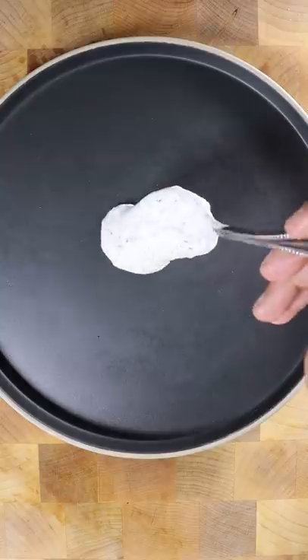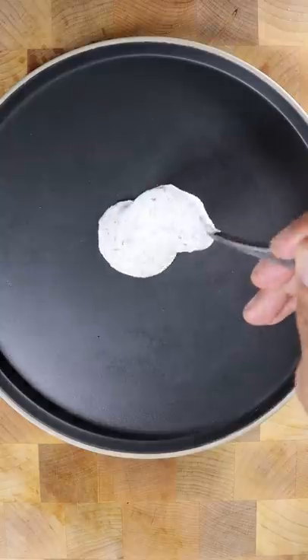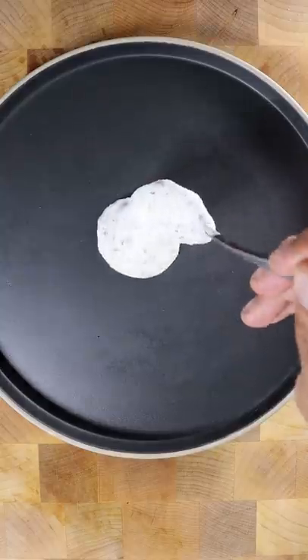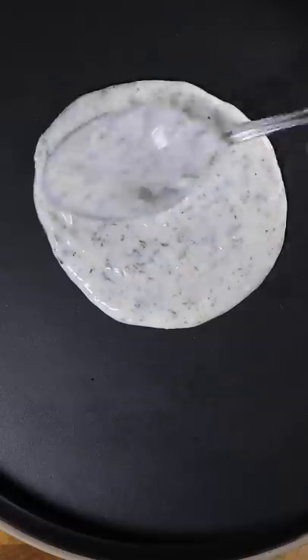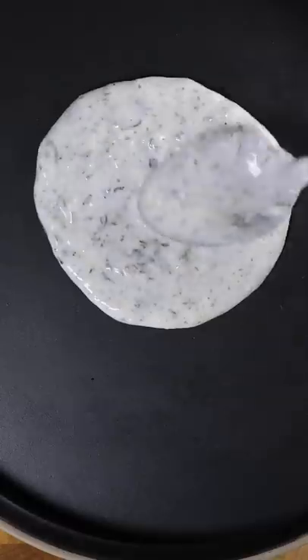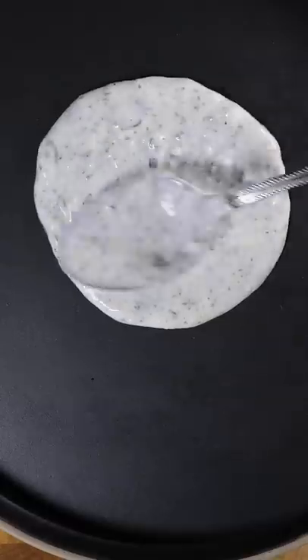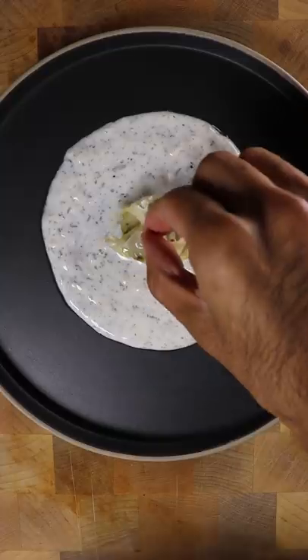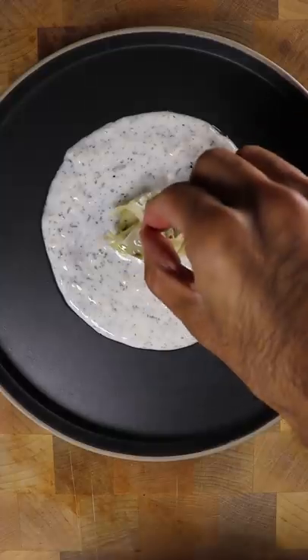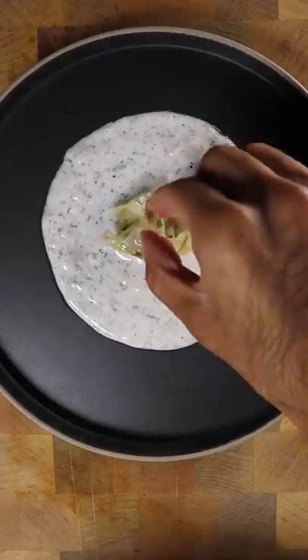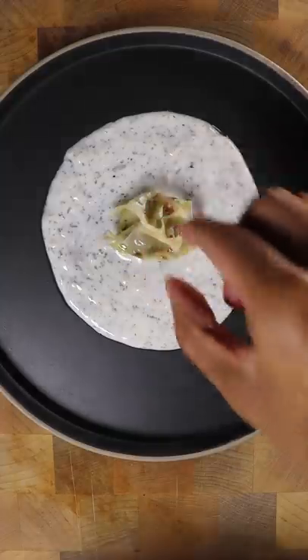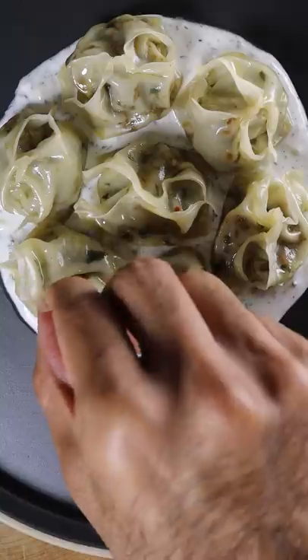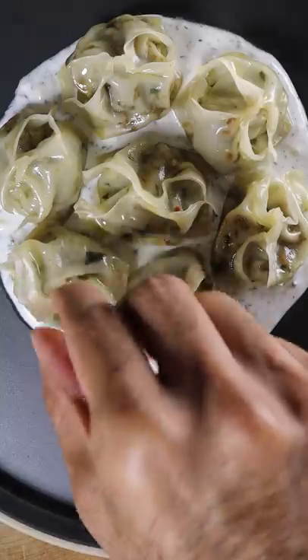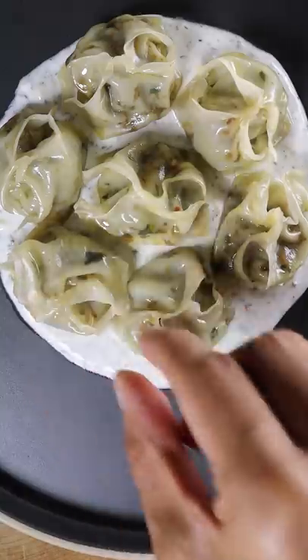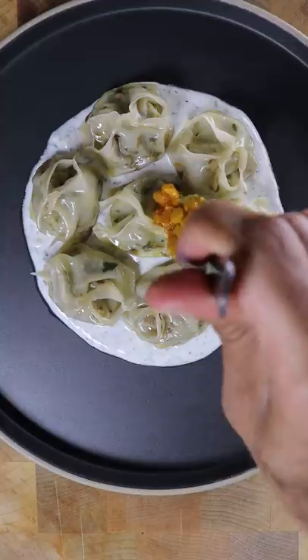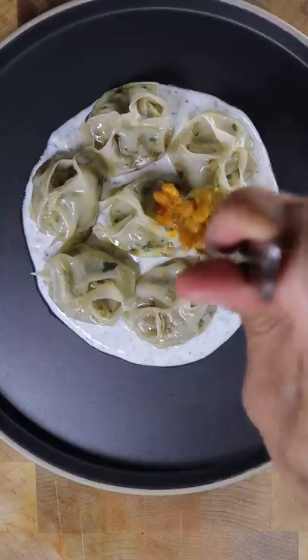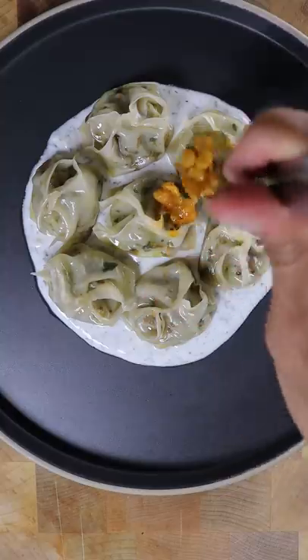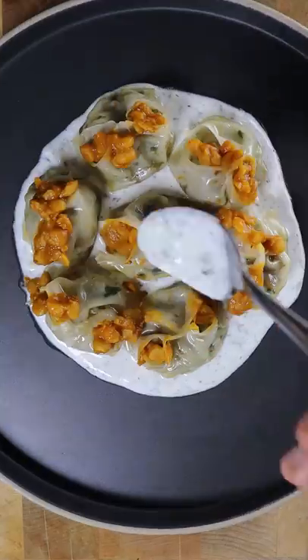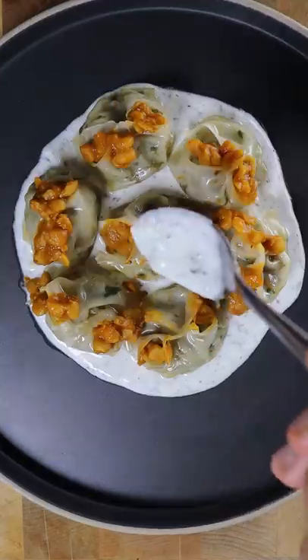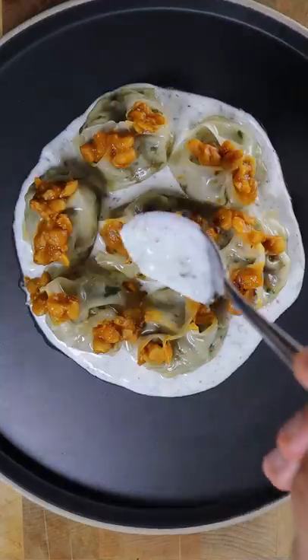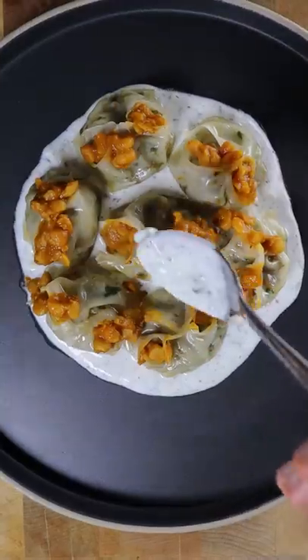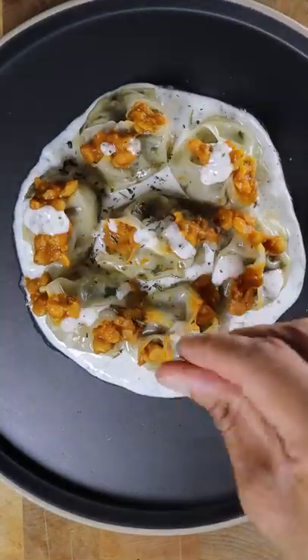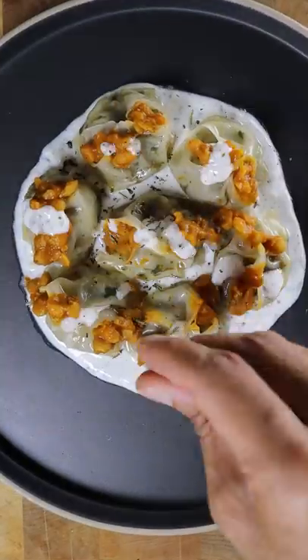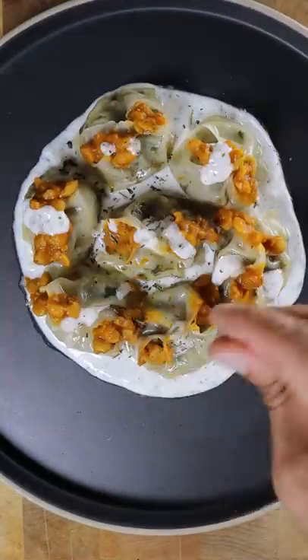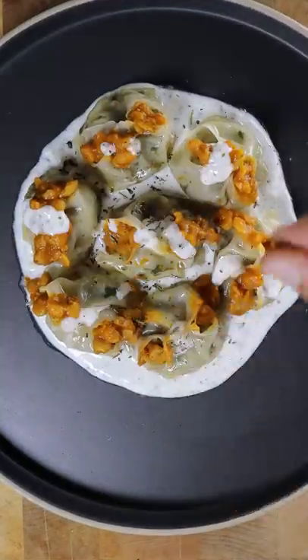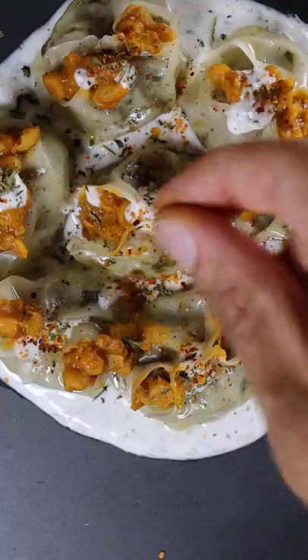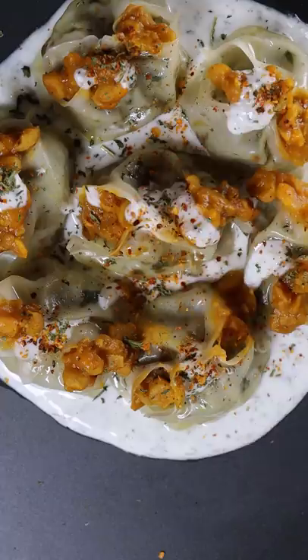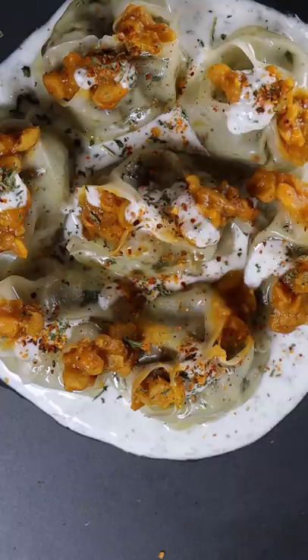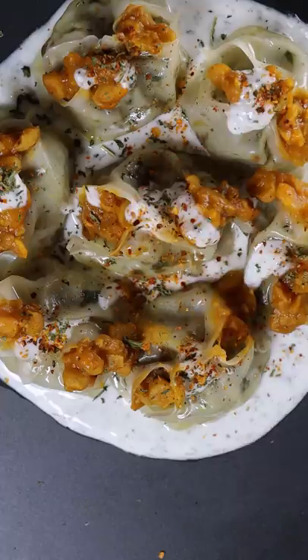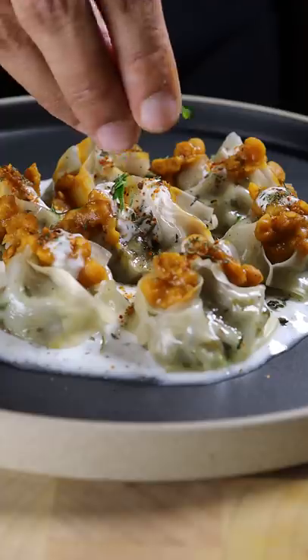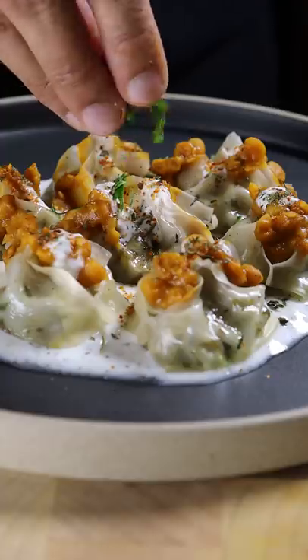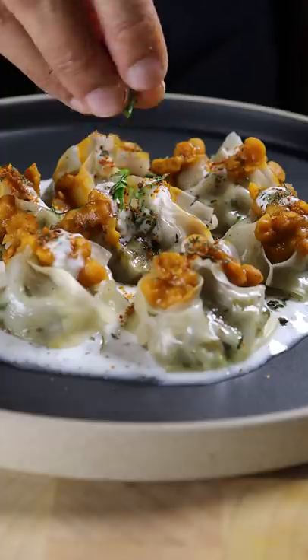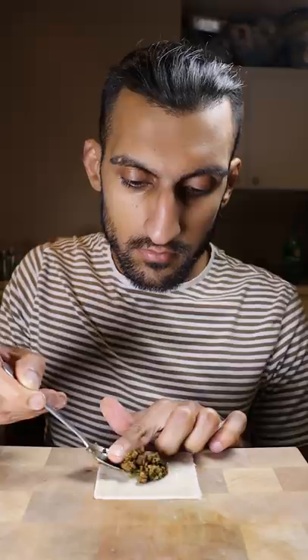Spread a mixture of yogurt, garlic, and dried mint onto a plate with your dumplings, split chickpeas, and parsley.